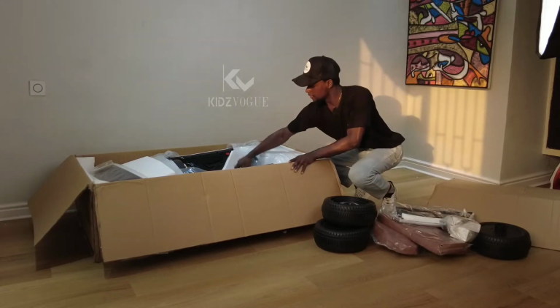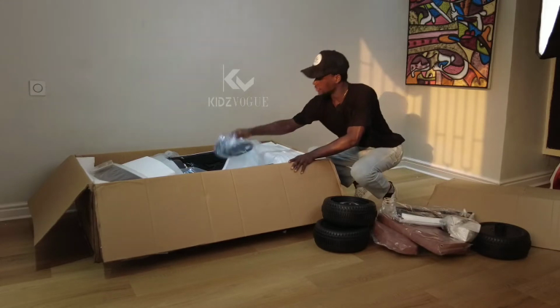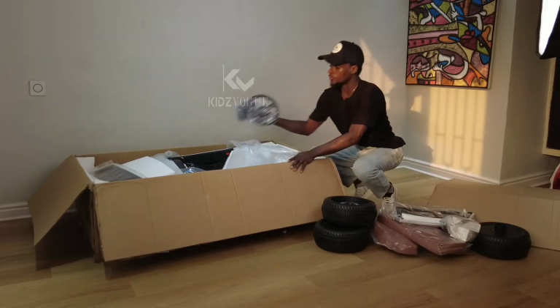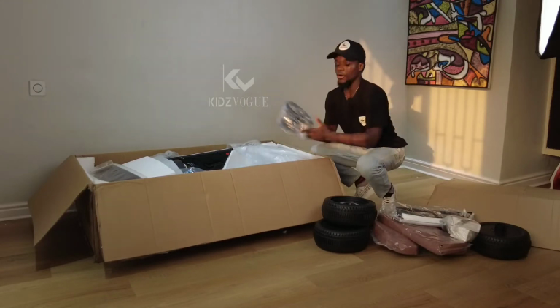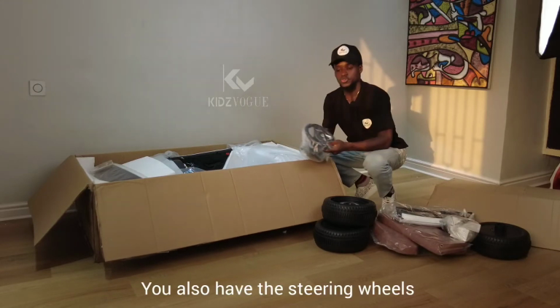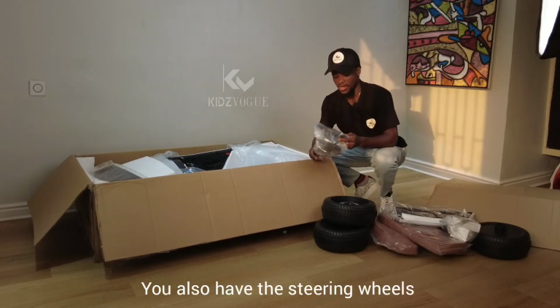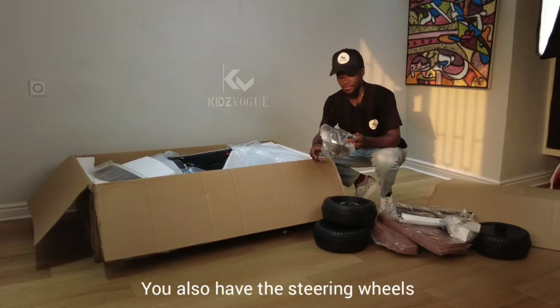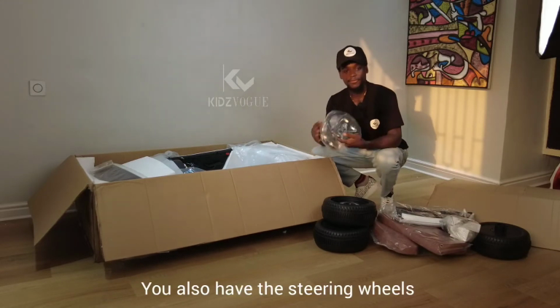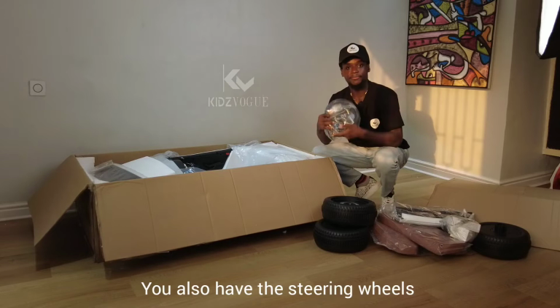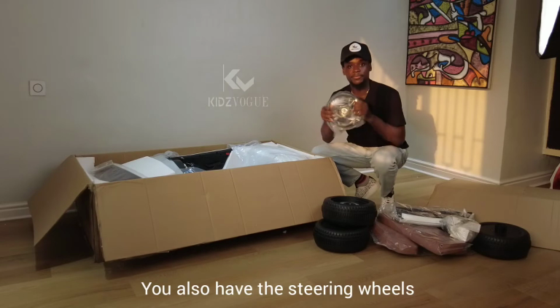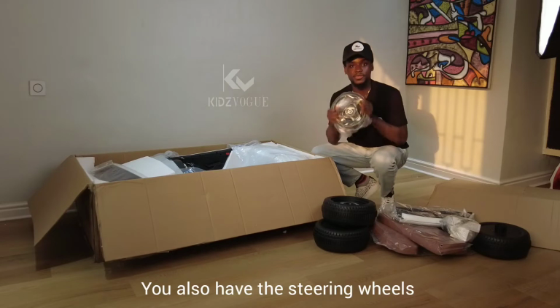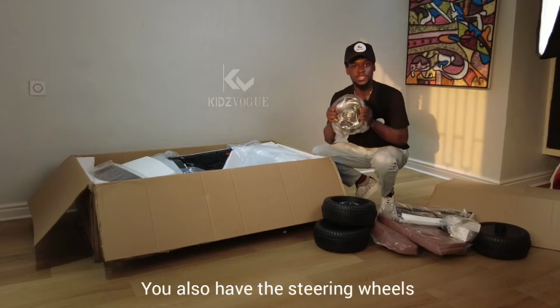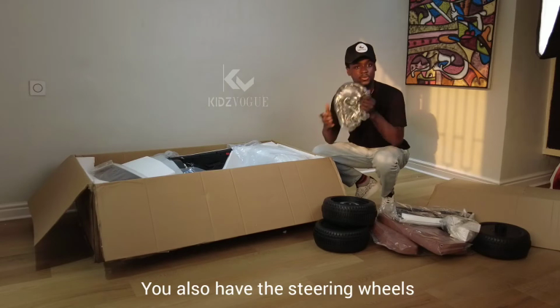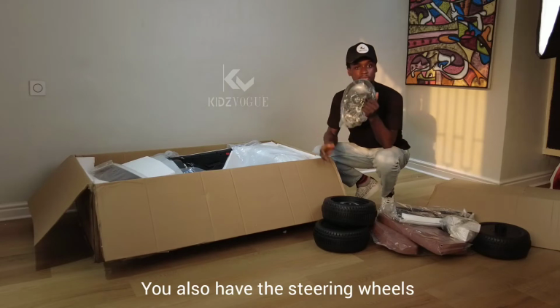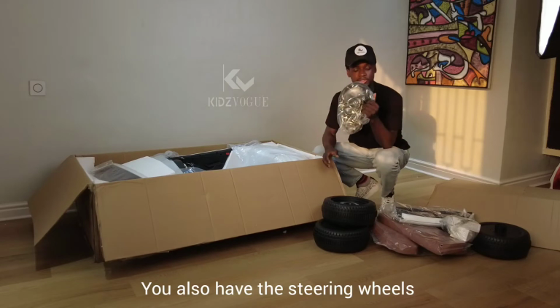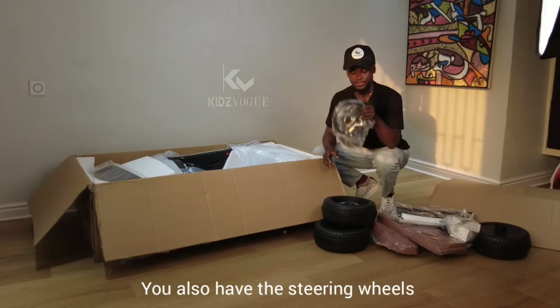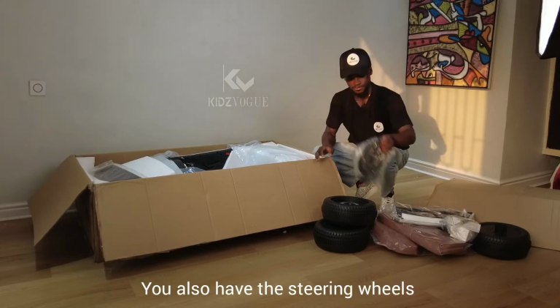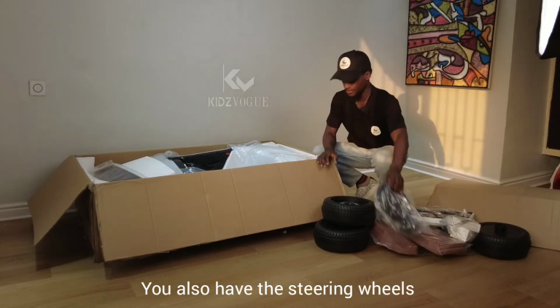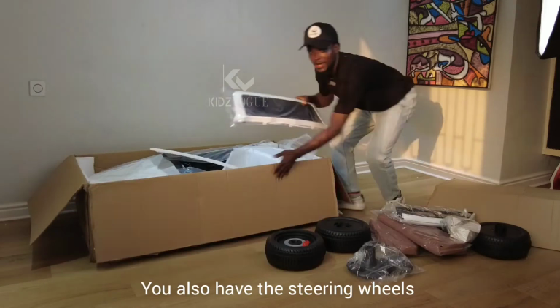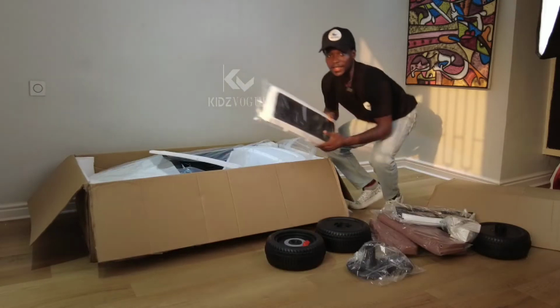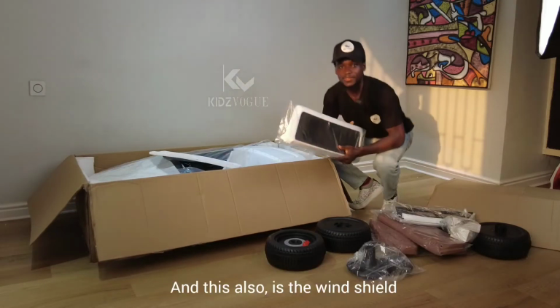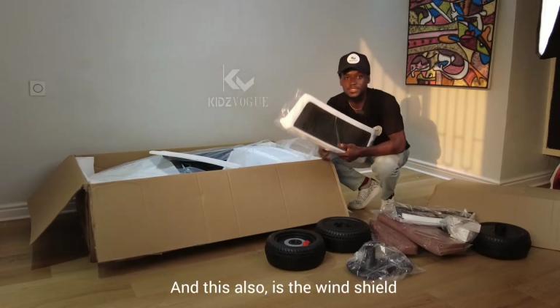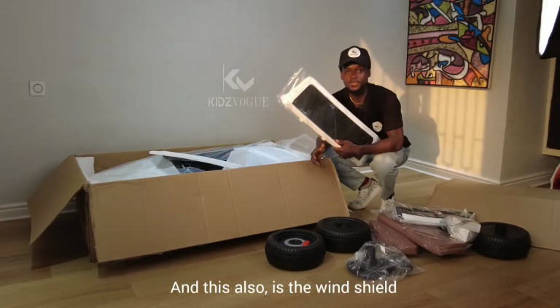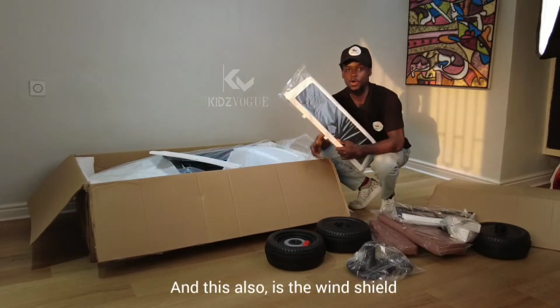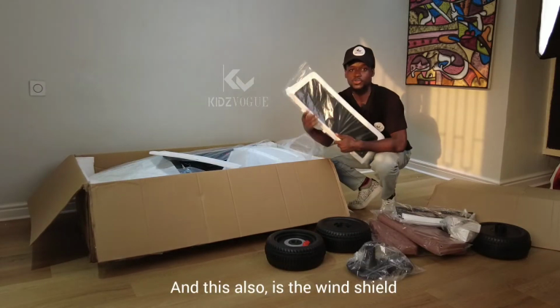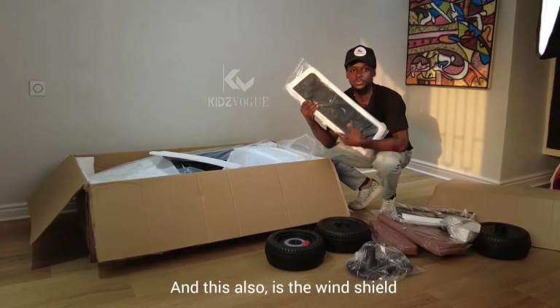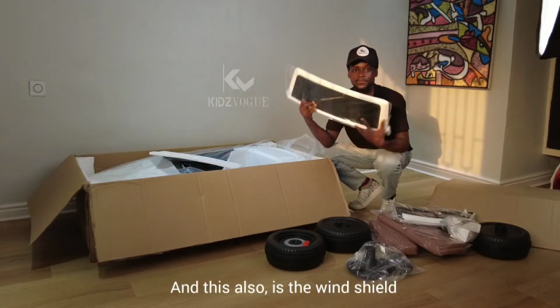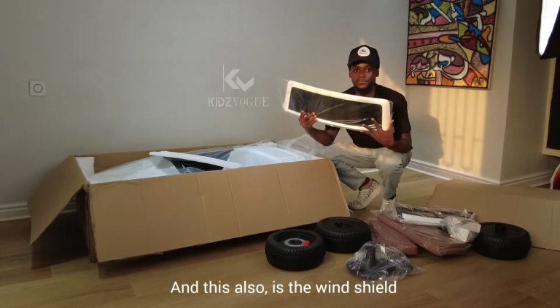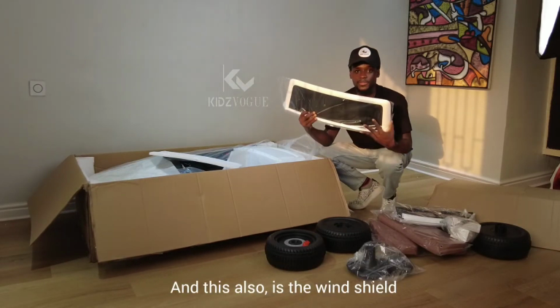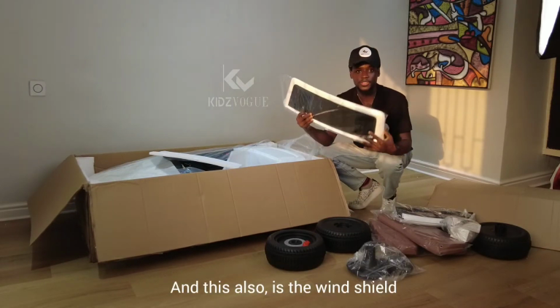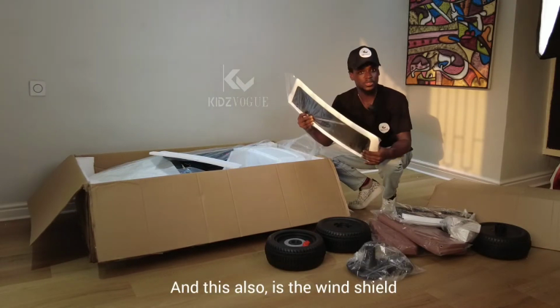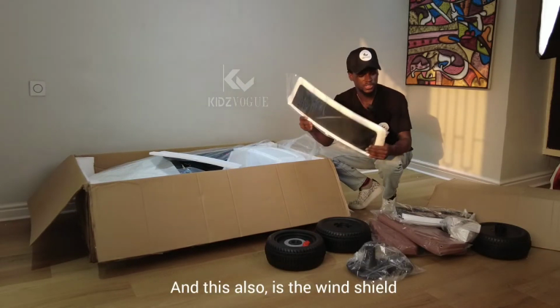You also have the steering wheels, and this is the windshield.